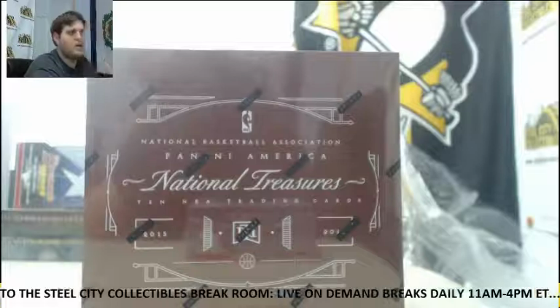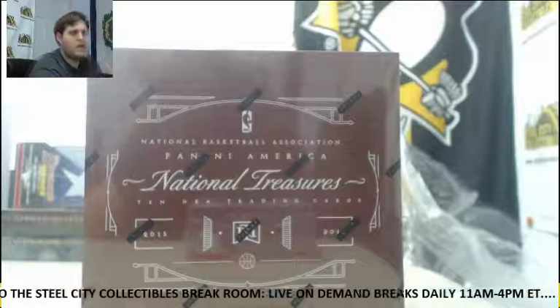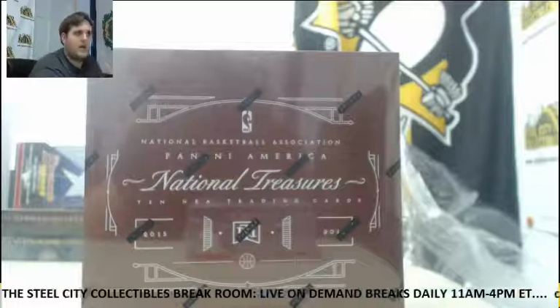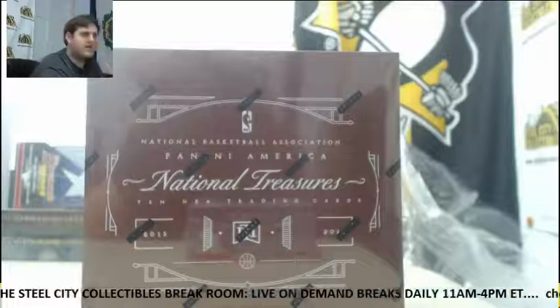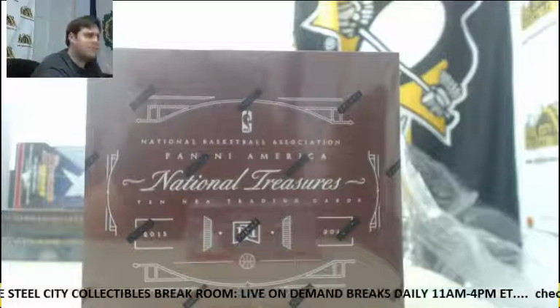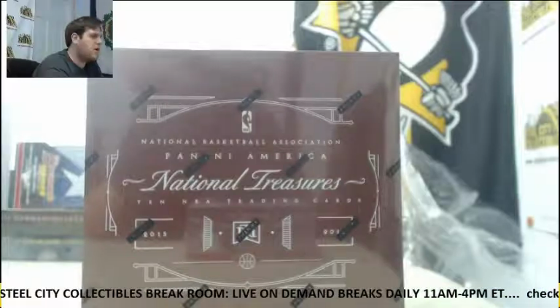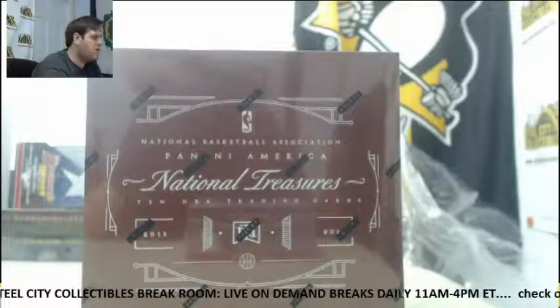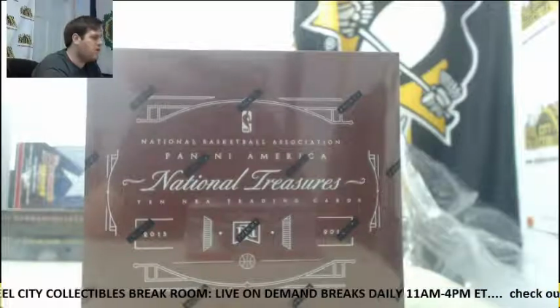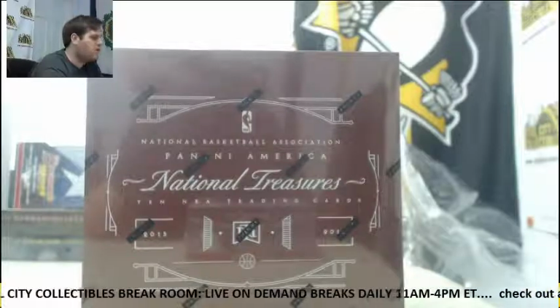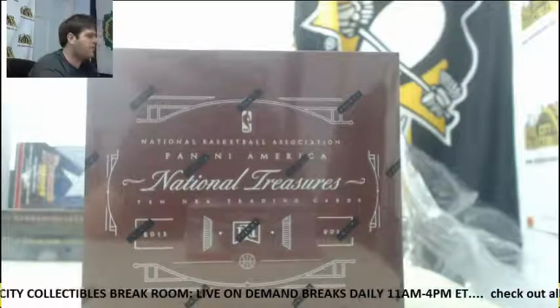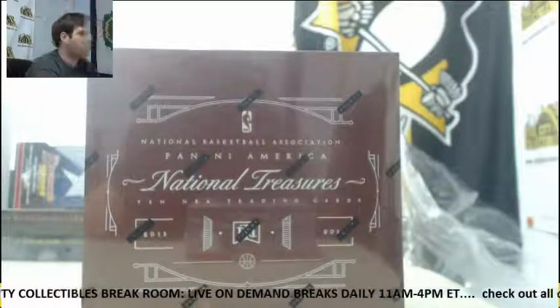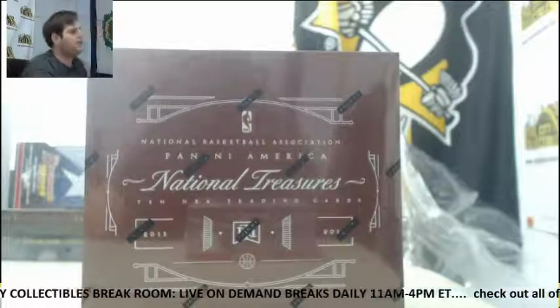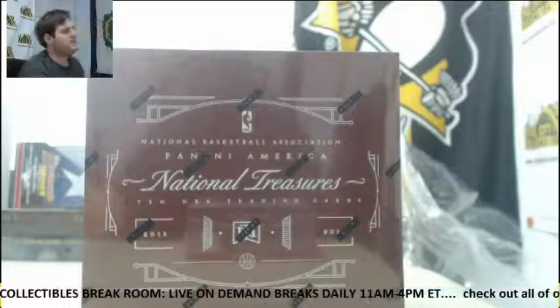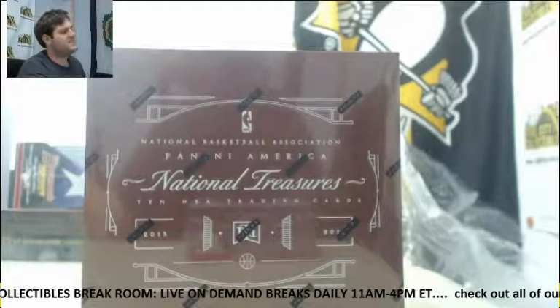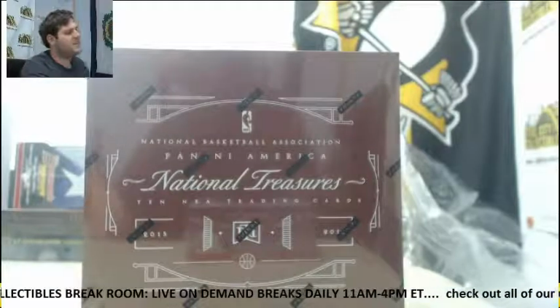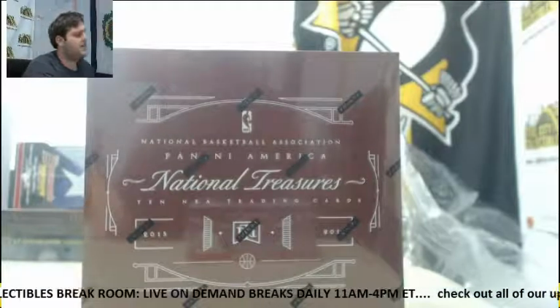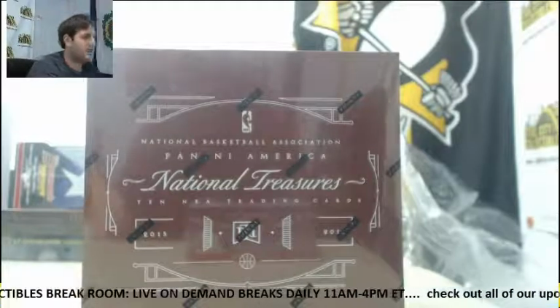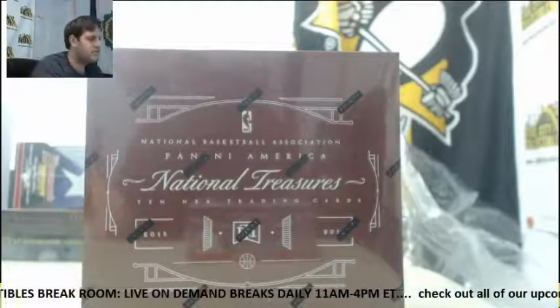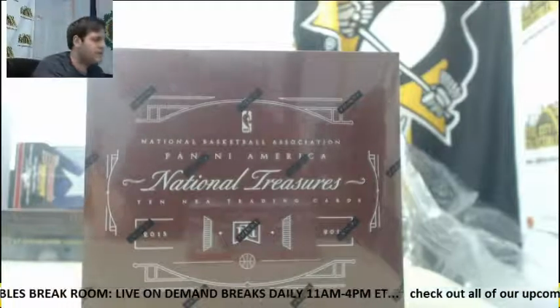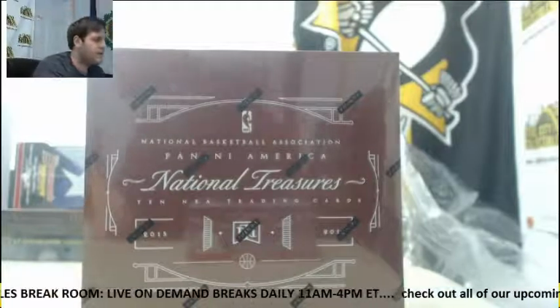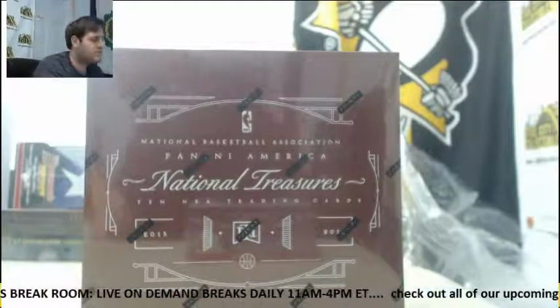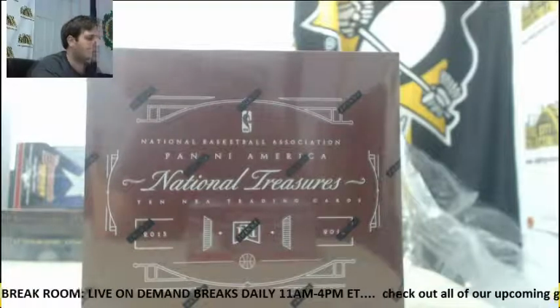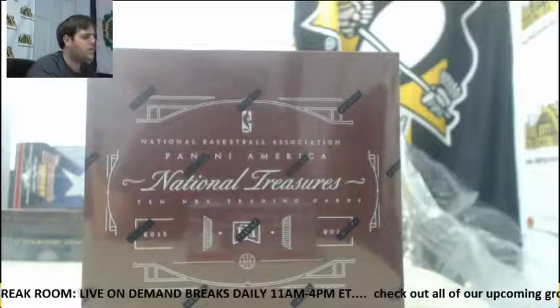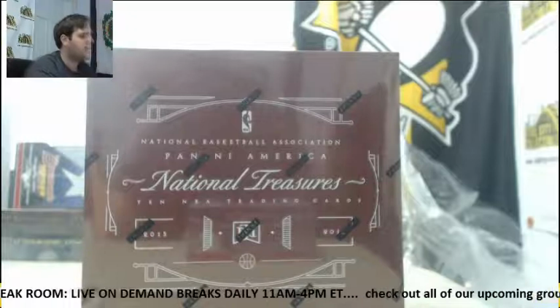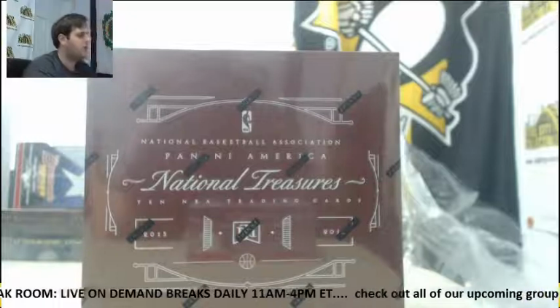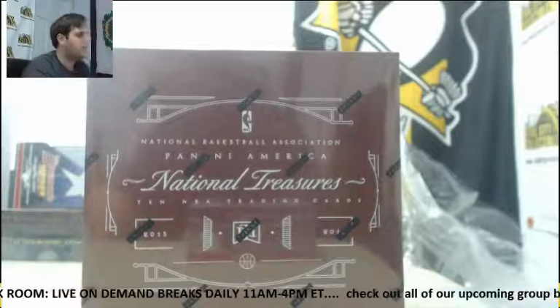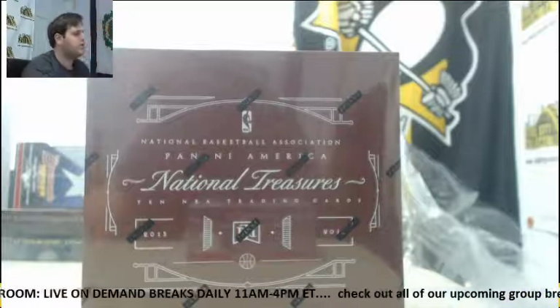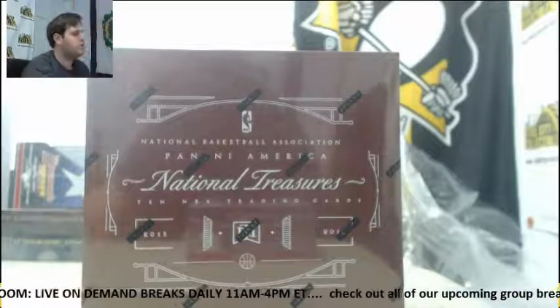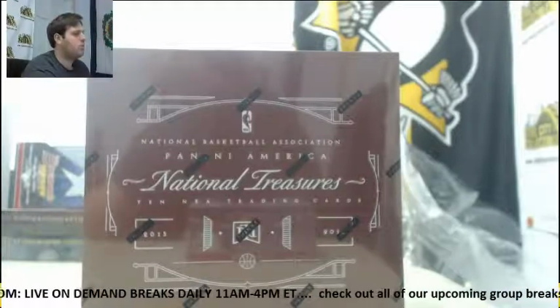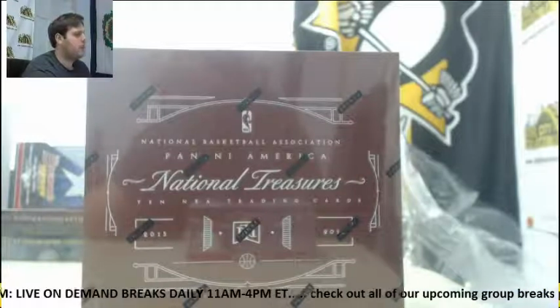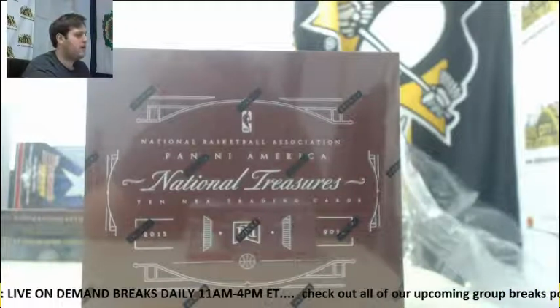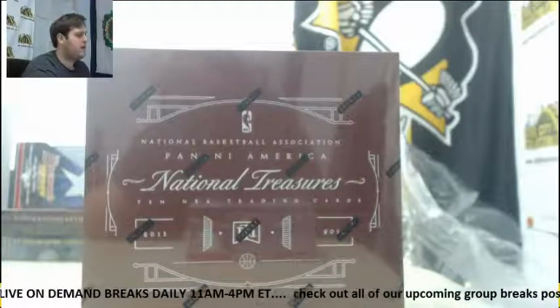Welcome back to this GLCD break room everybody. We're about to do our 15-16 Panini National Treasures Basketball Hobby Box Random Division Group Break No. 2.